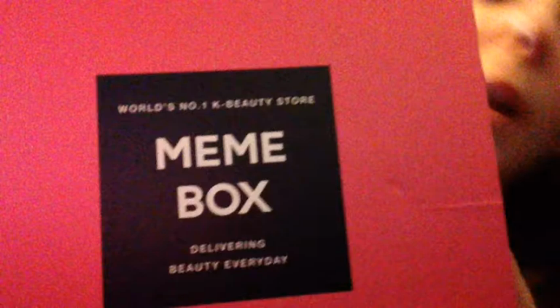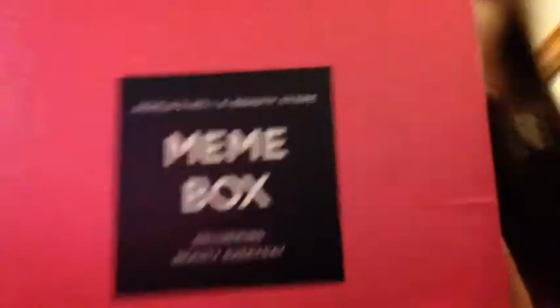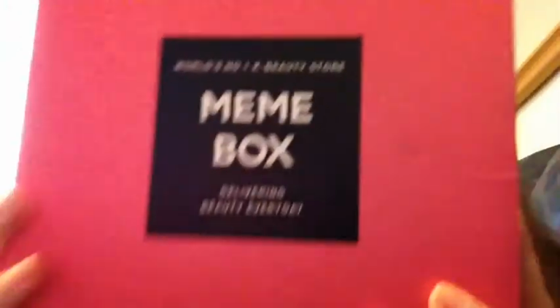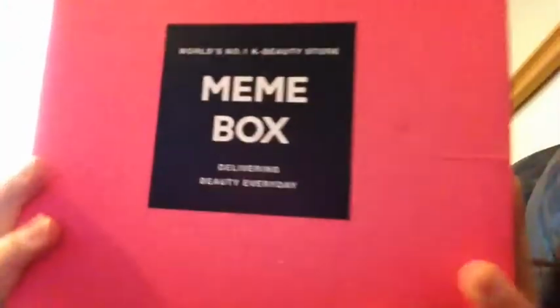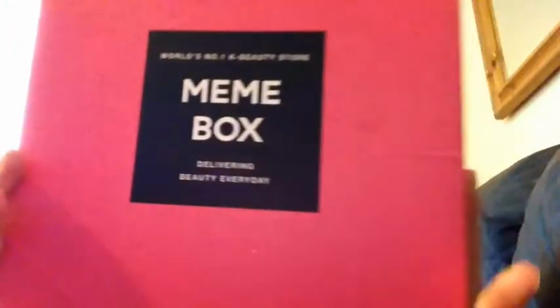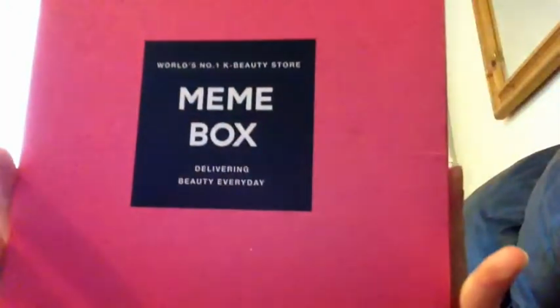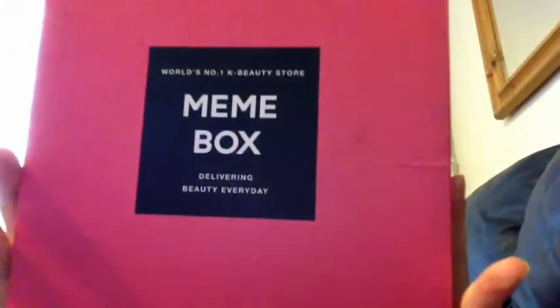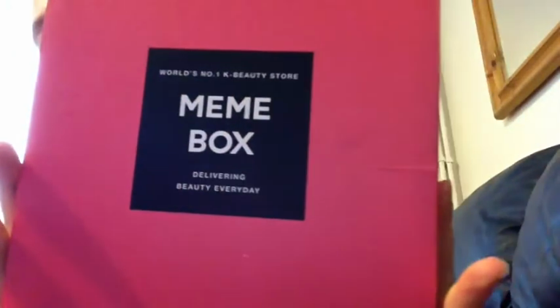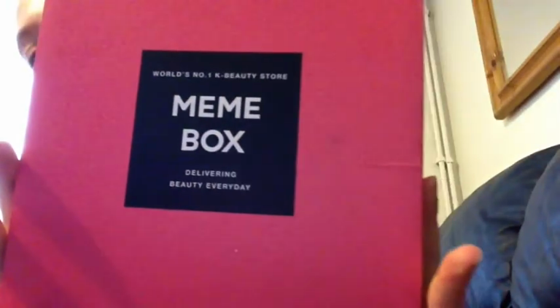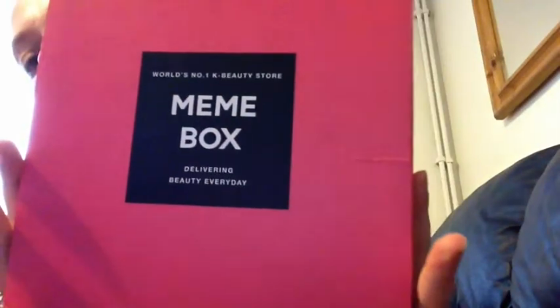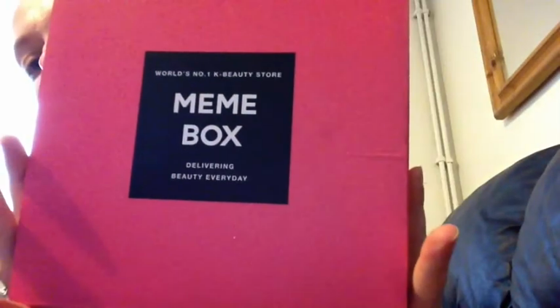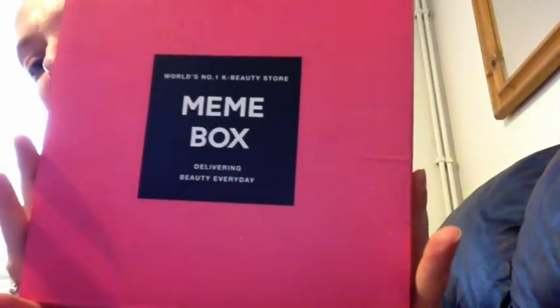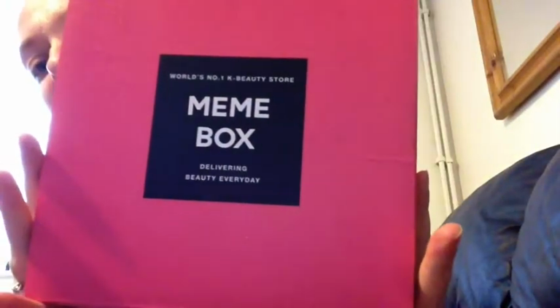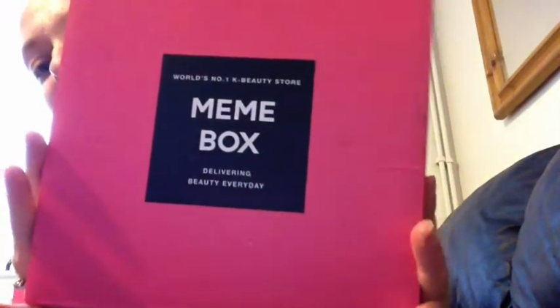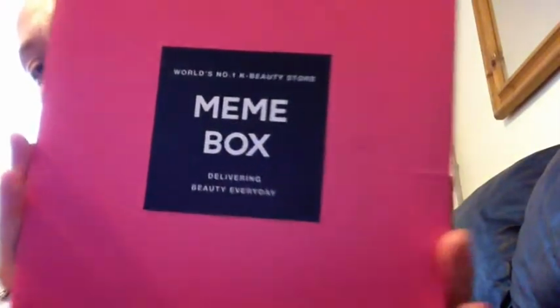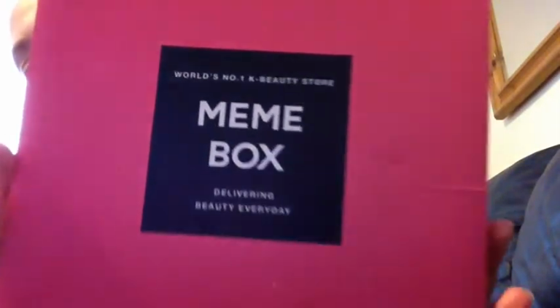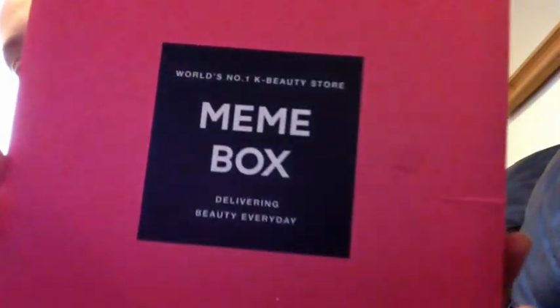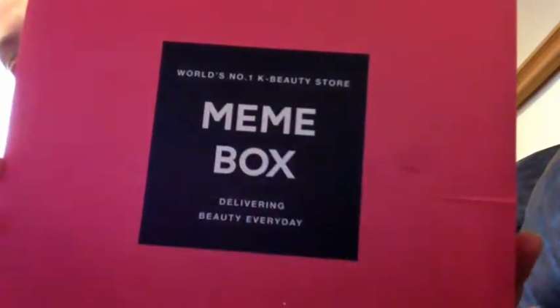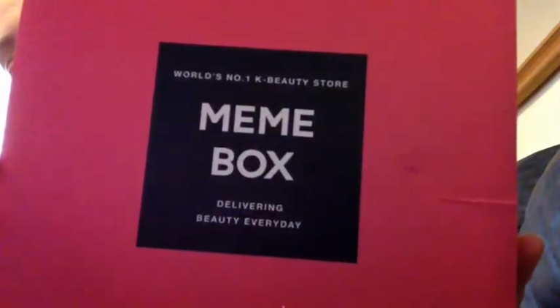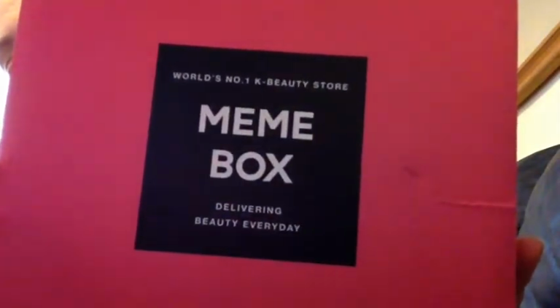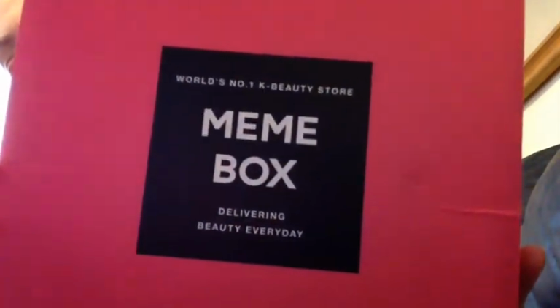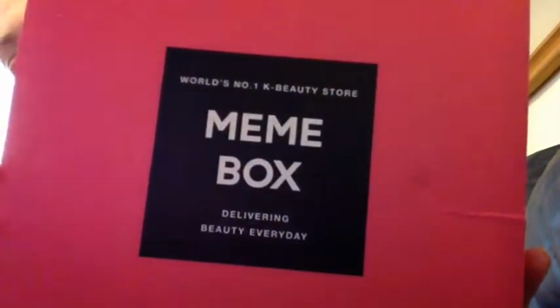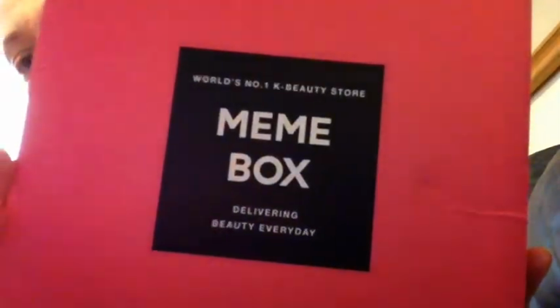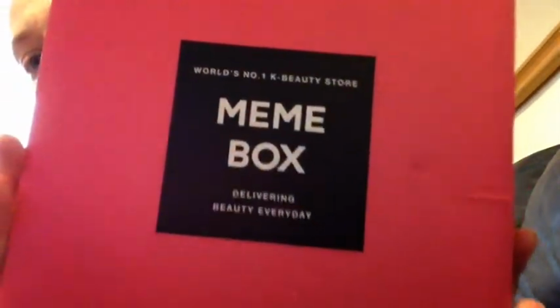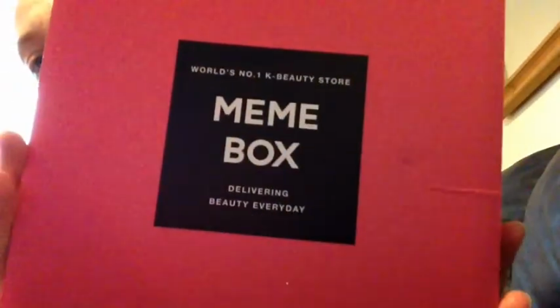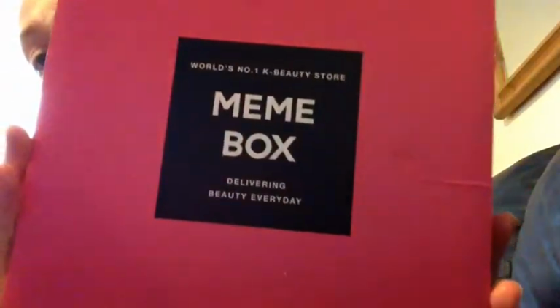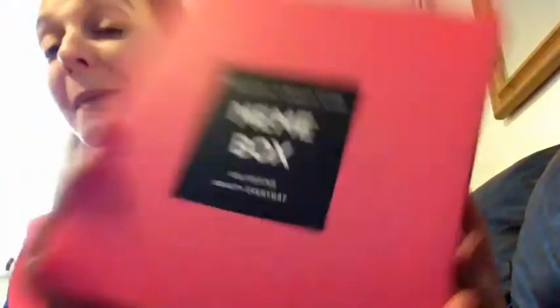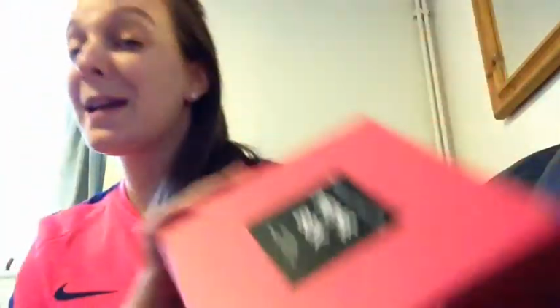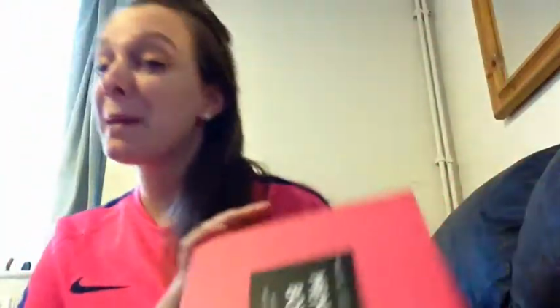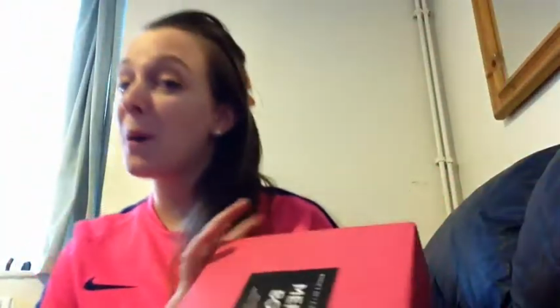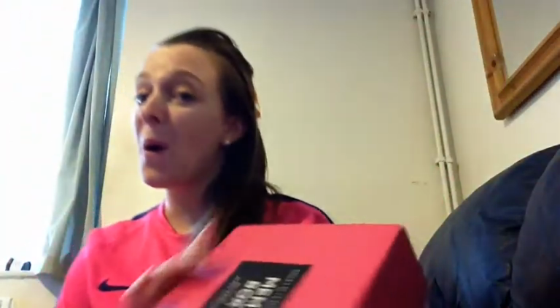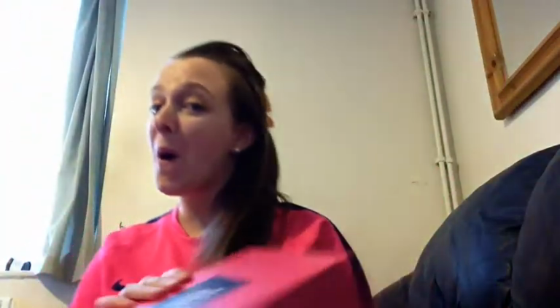Hi guys and welcome back to my channel. I've got a Mimi box.